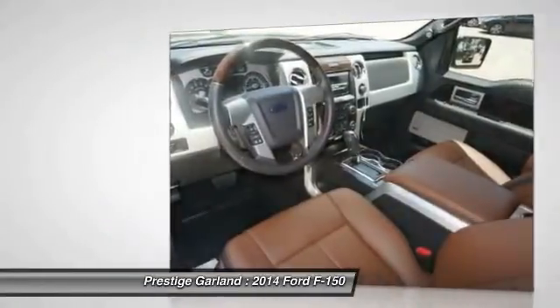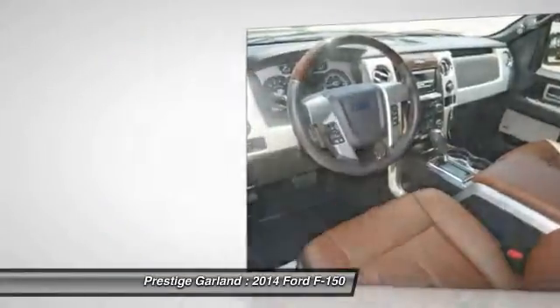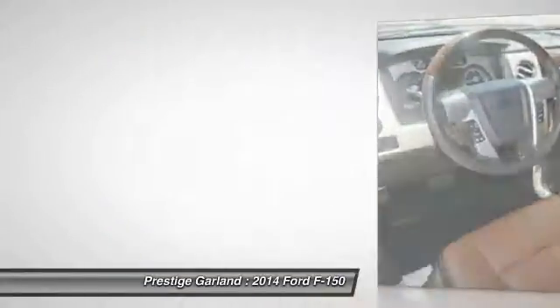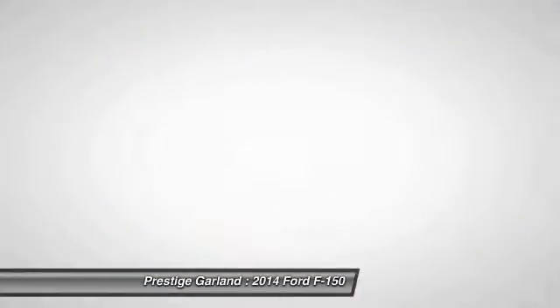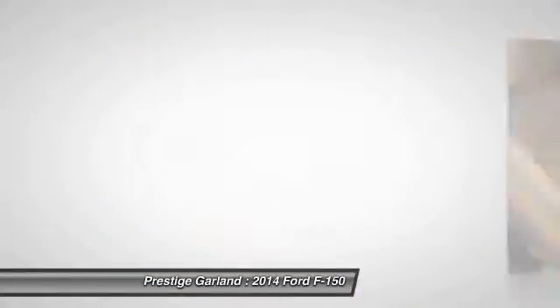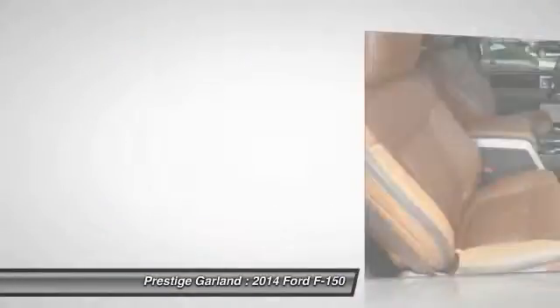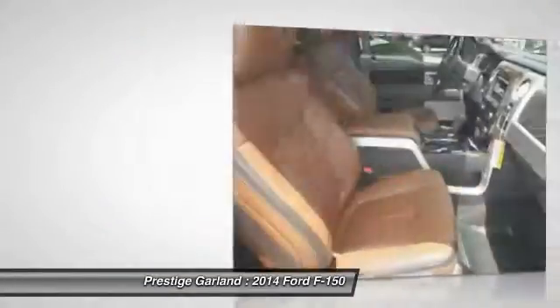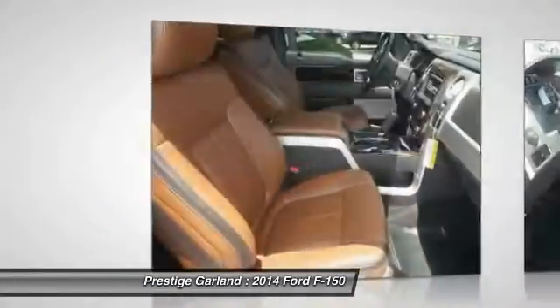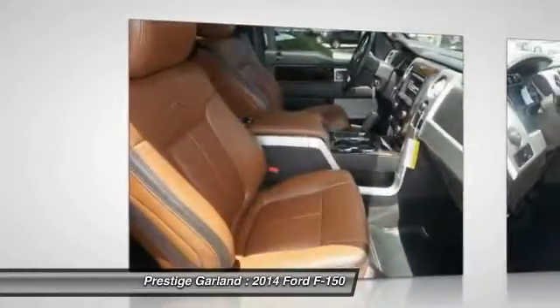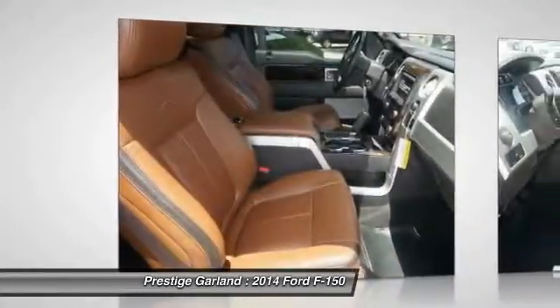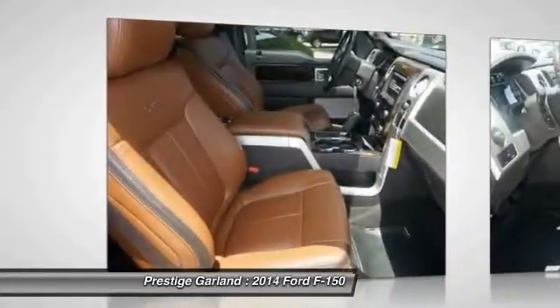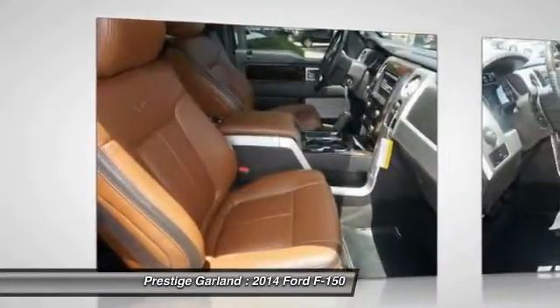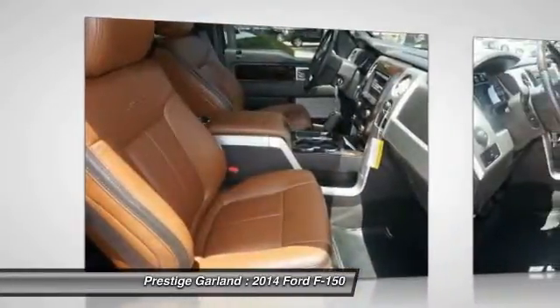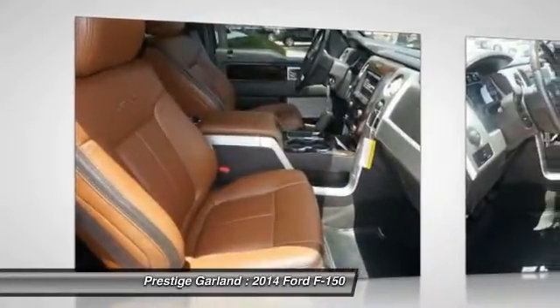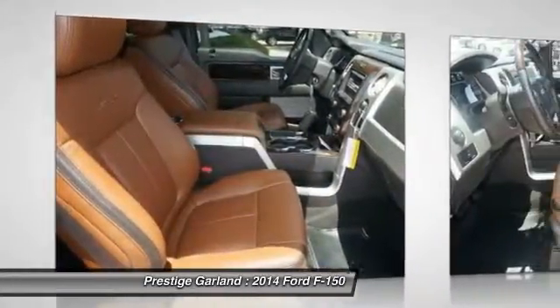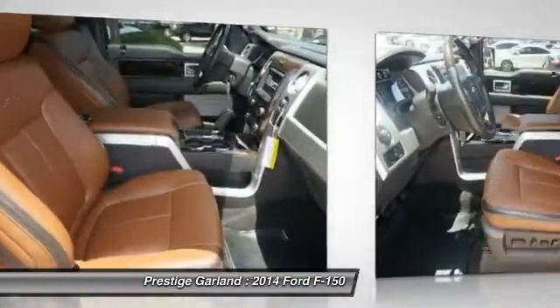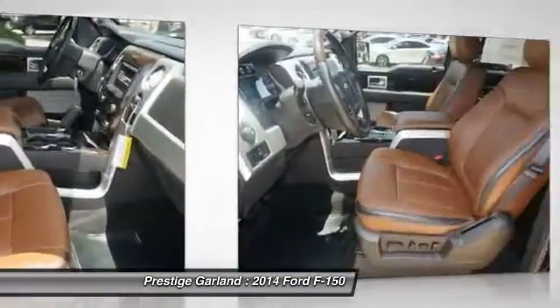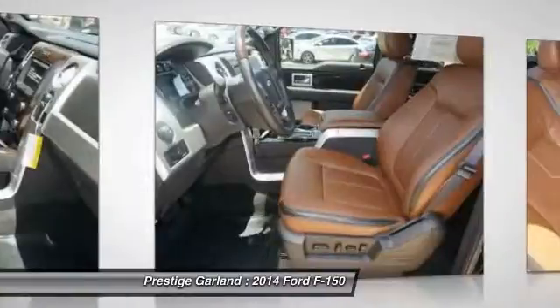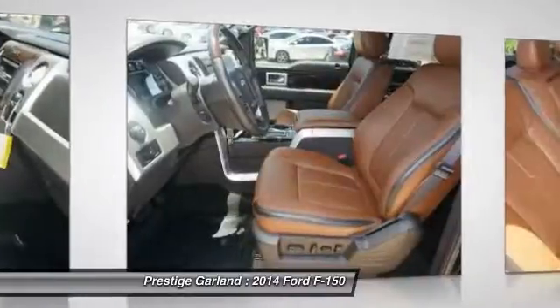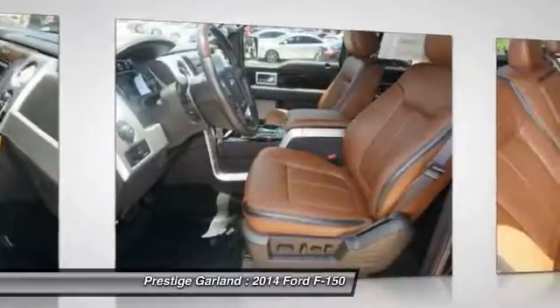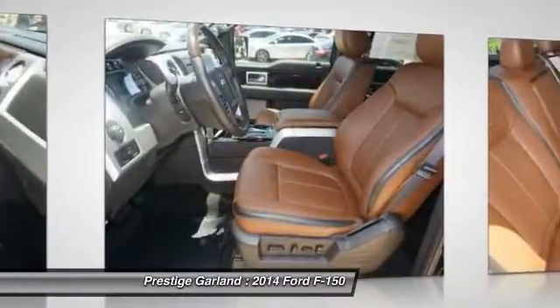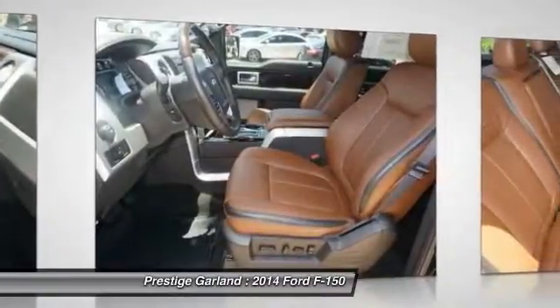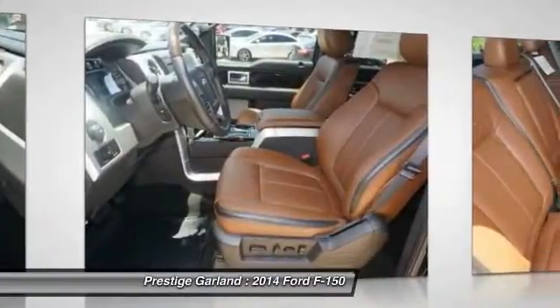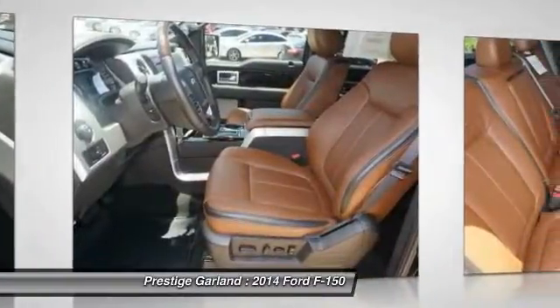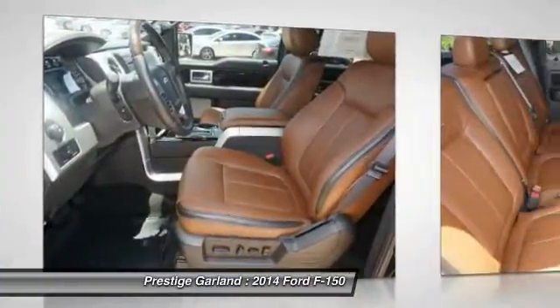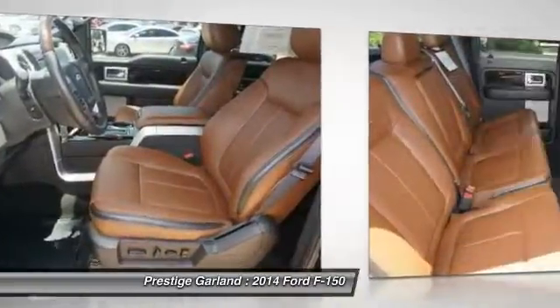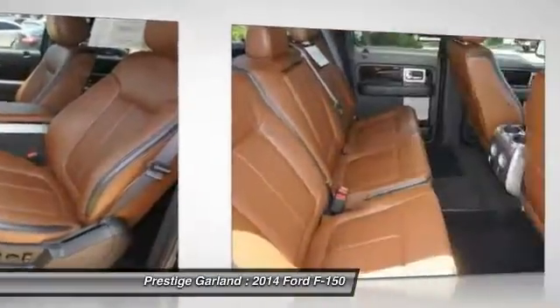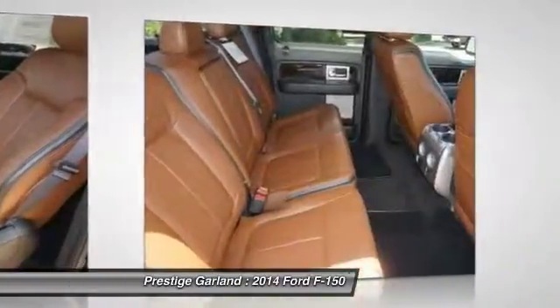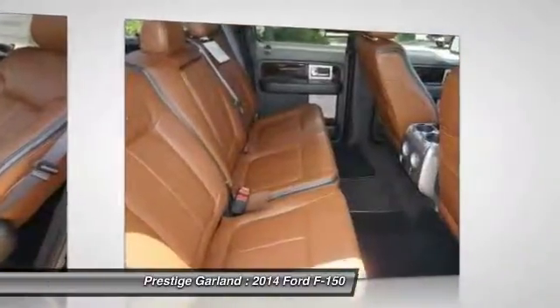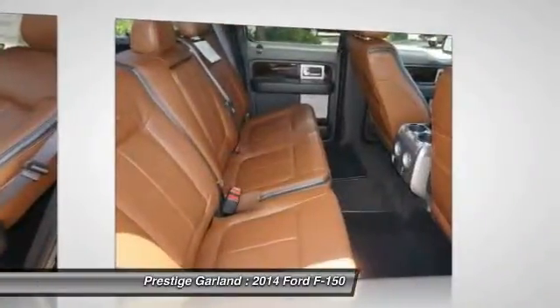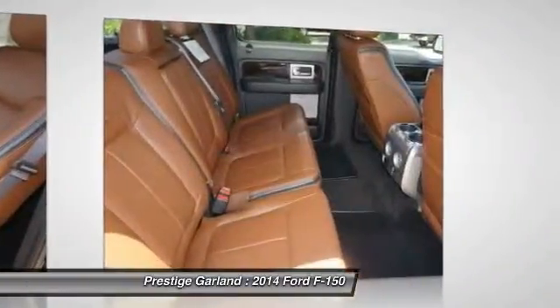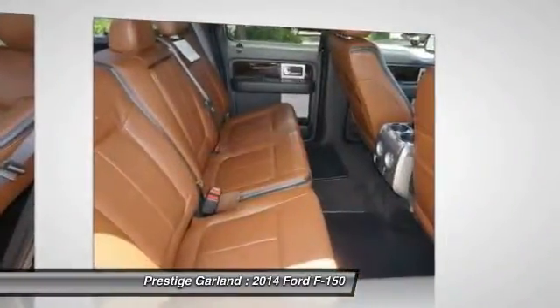Driver airbag. Searching for a dependable vehicle that looks great too? You've found it, so stop in today.